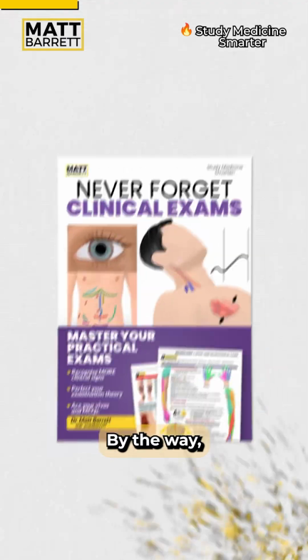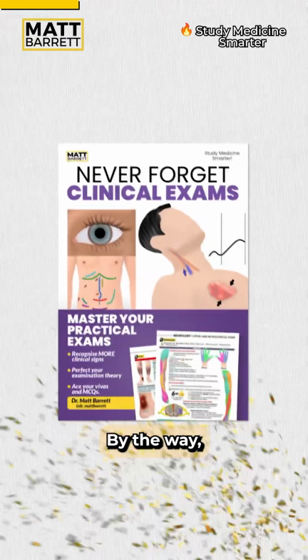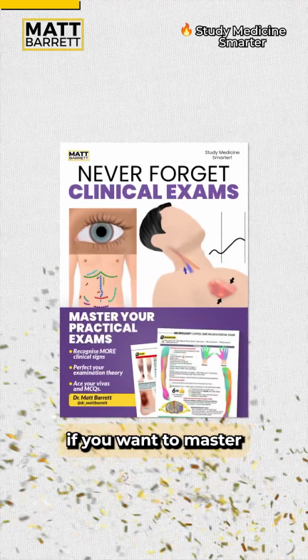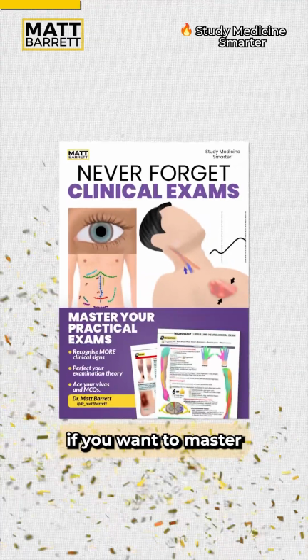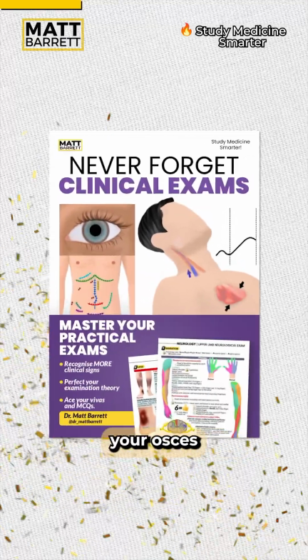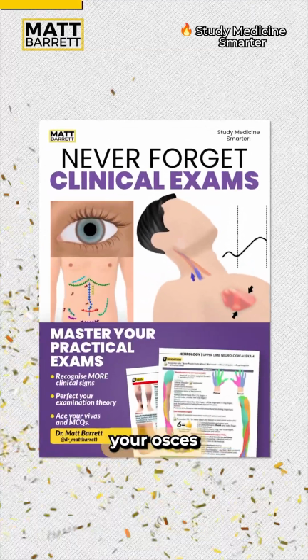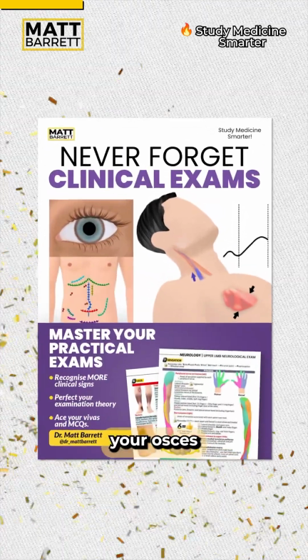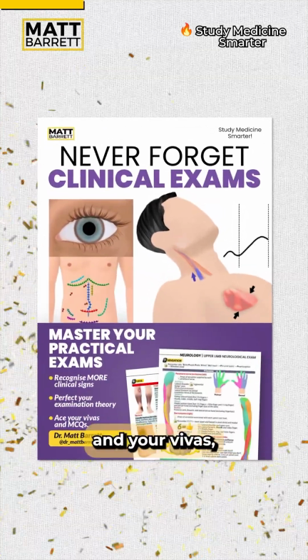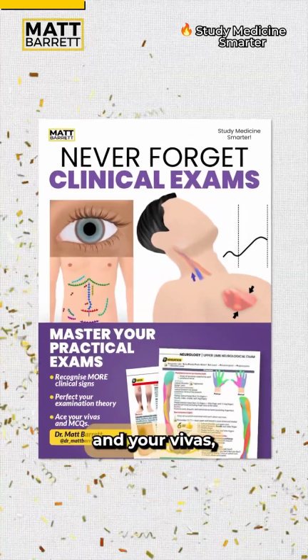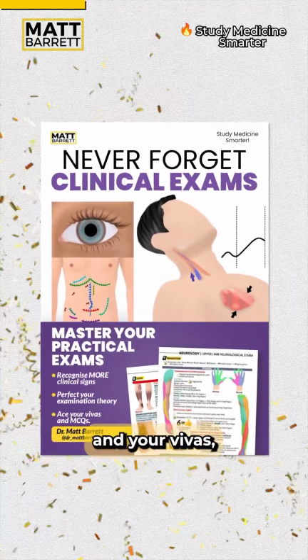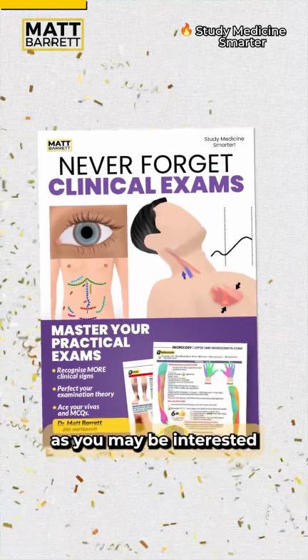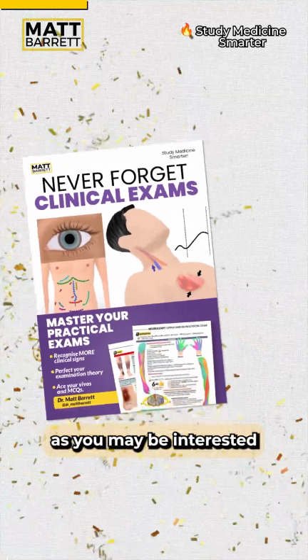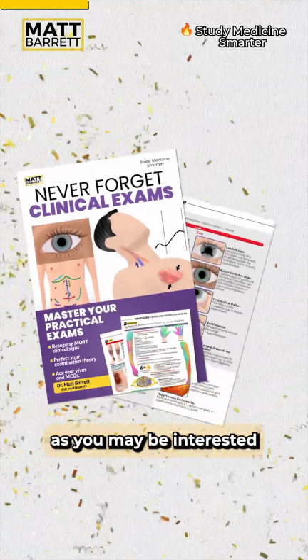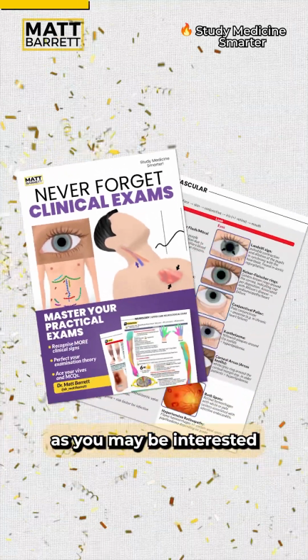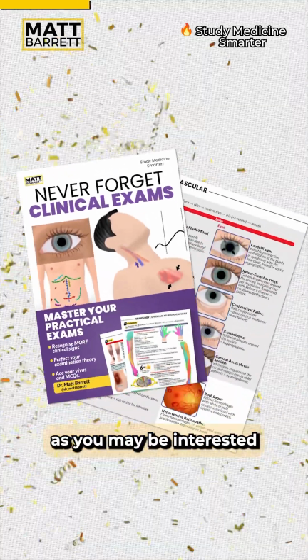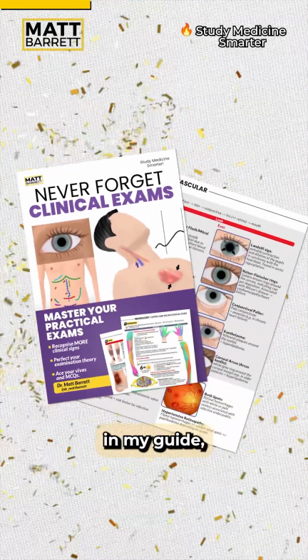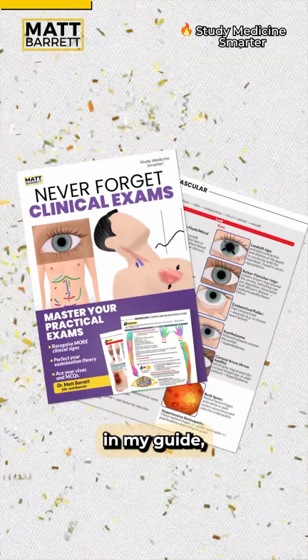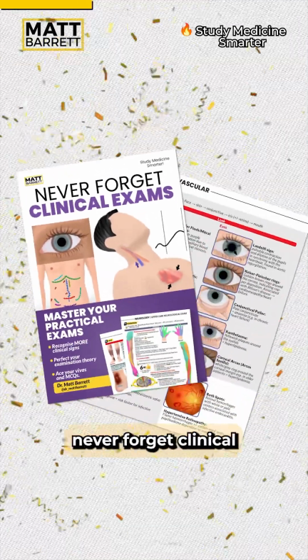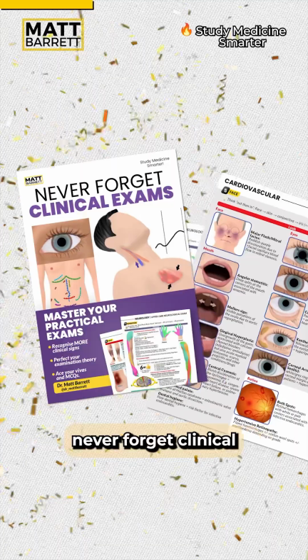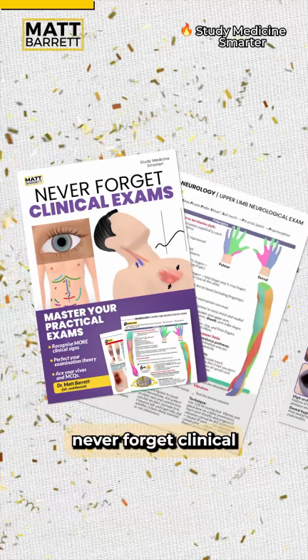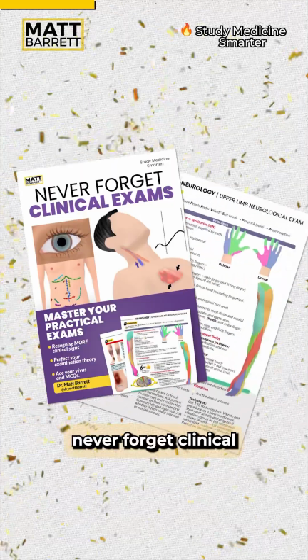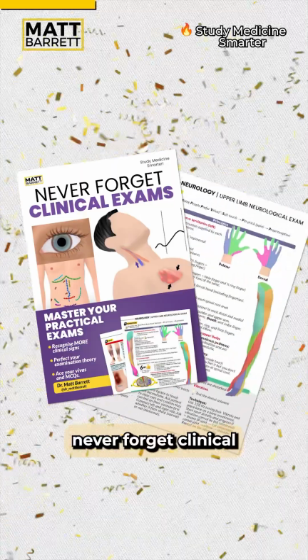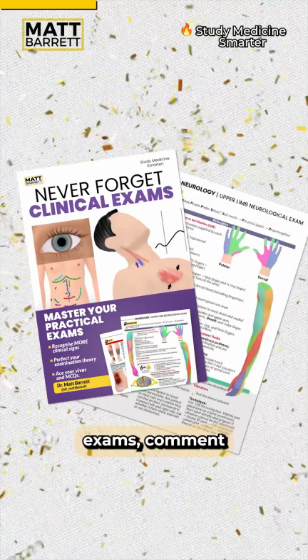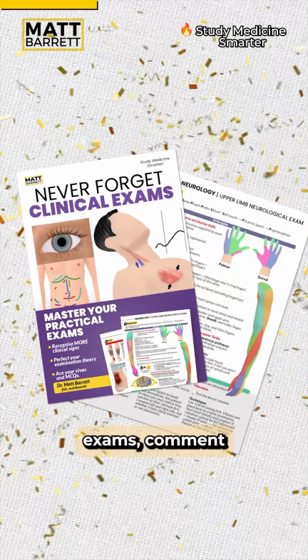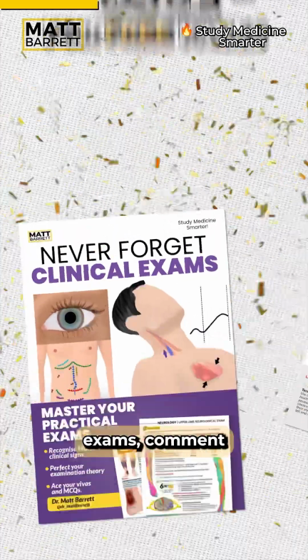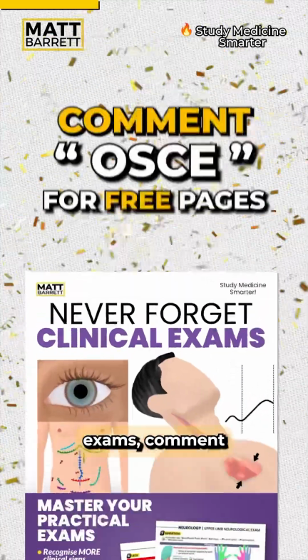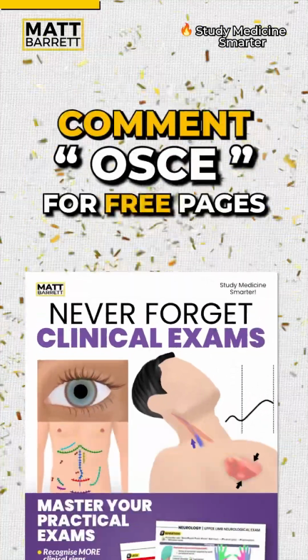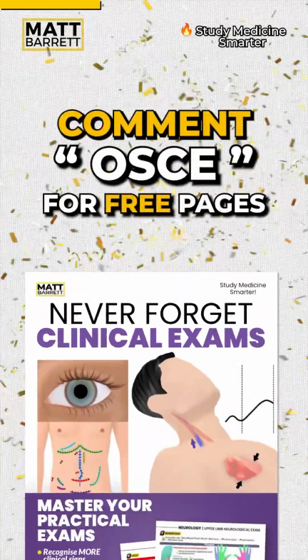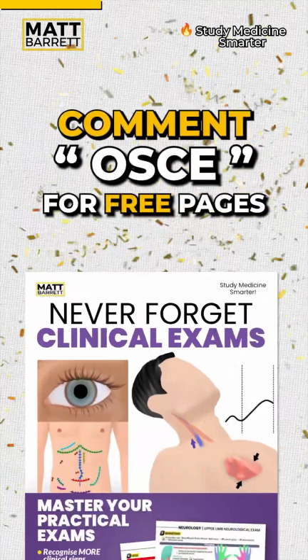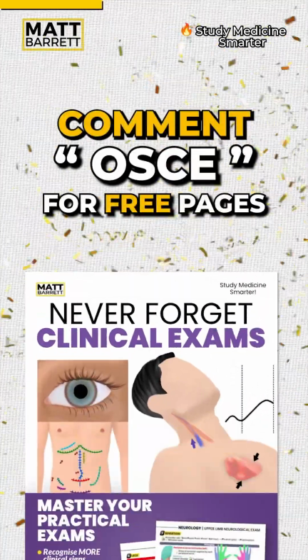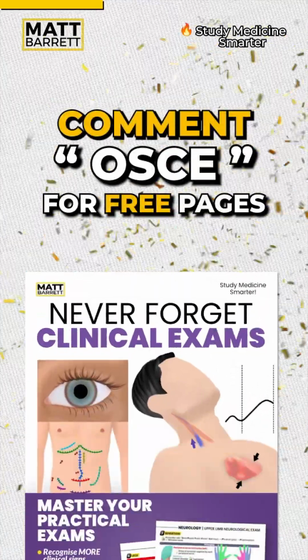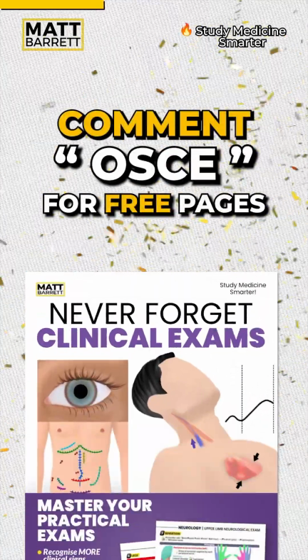By the way, if you want to master your OSCEs and your Vibers, you may be interested in my guide, Never Forget Clinical Exams. Comment OSCE for some free pages.